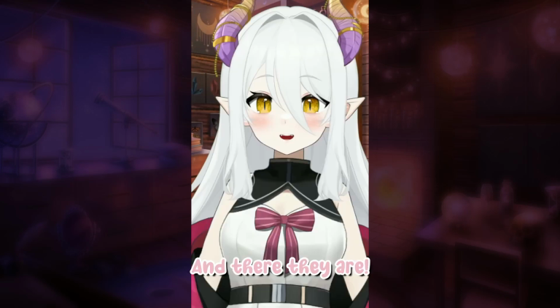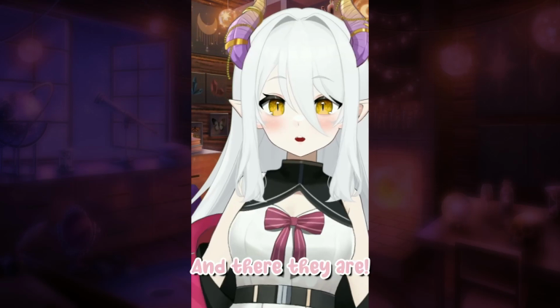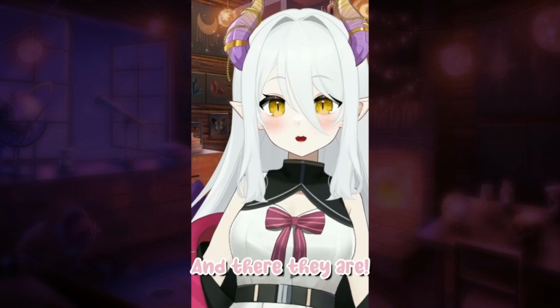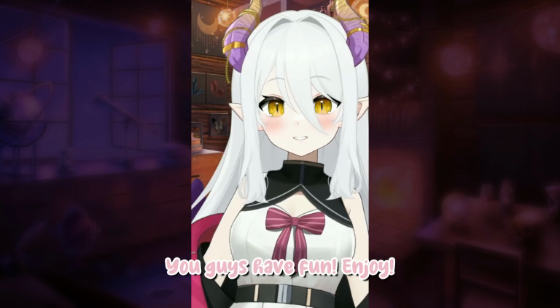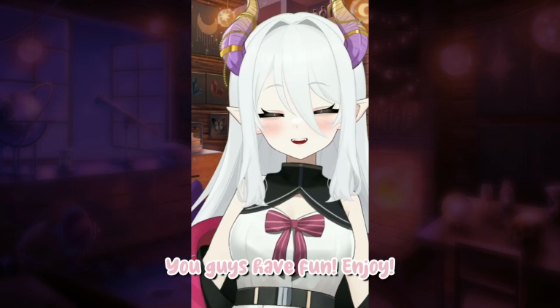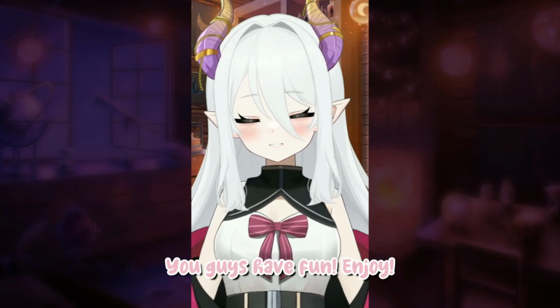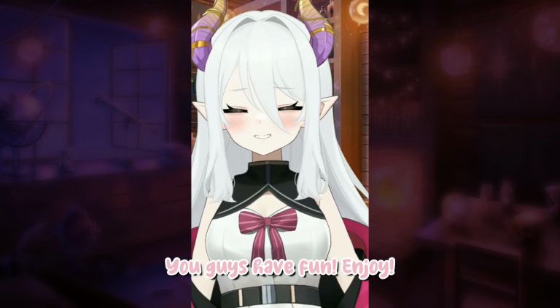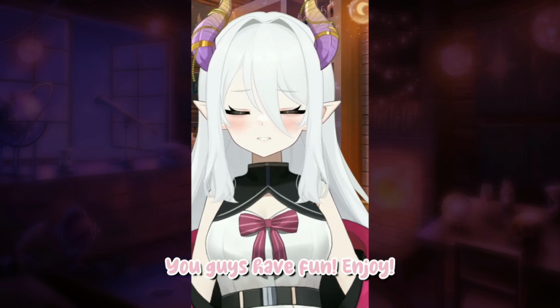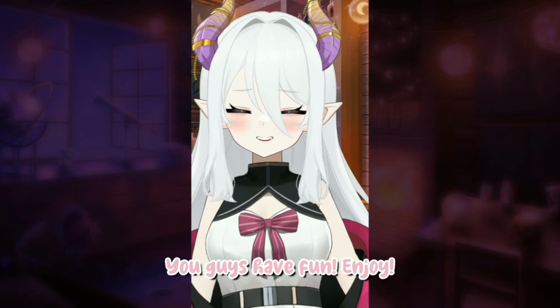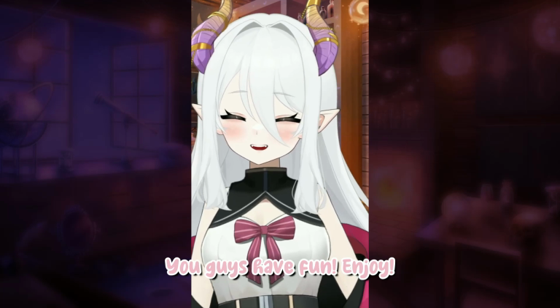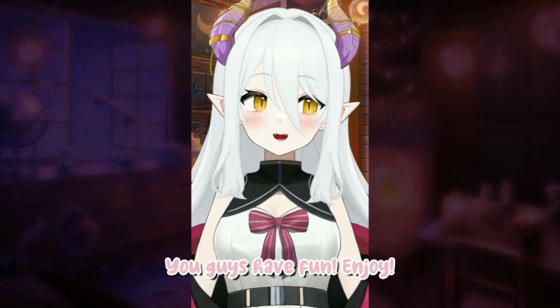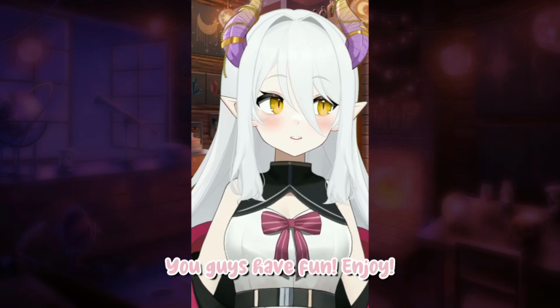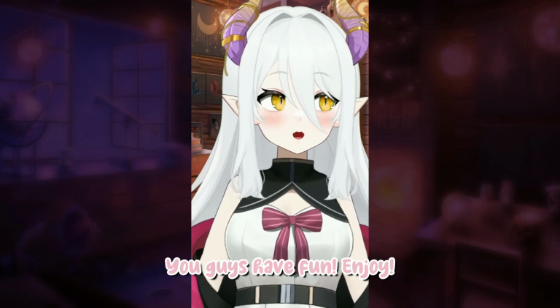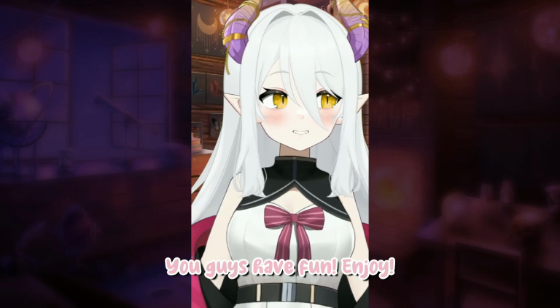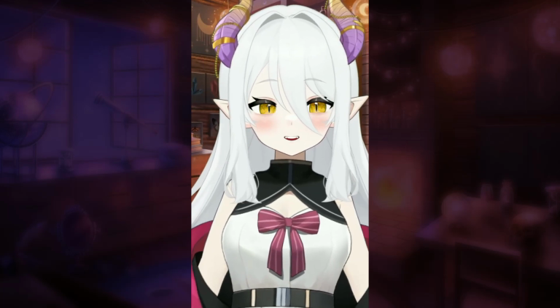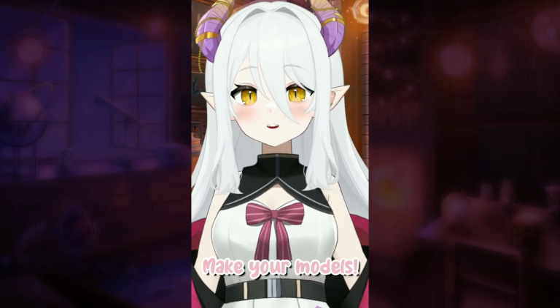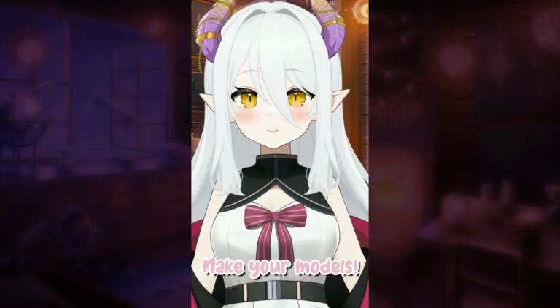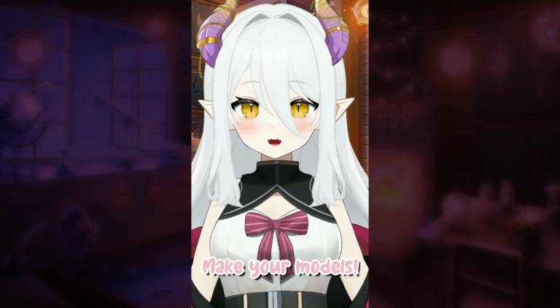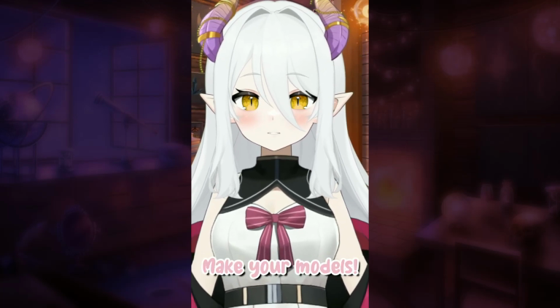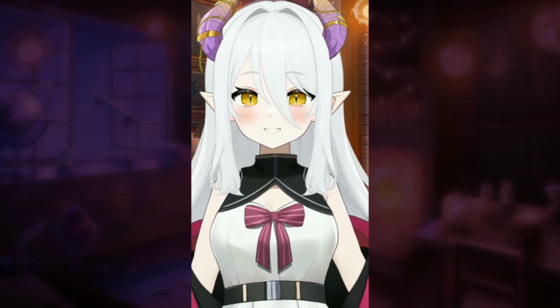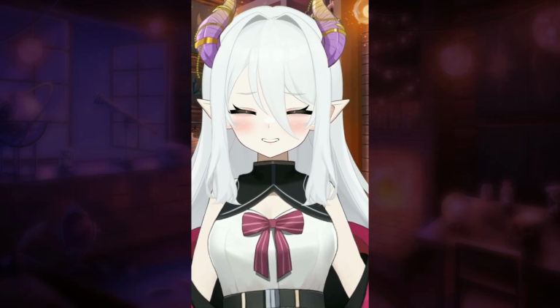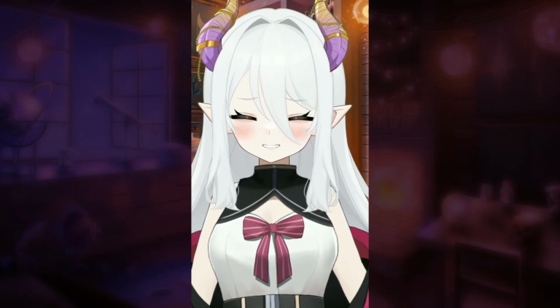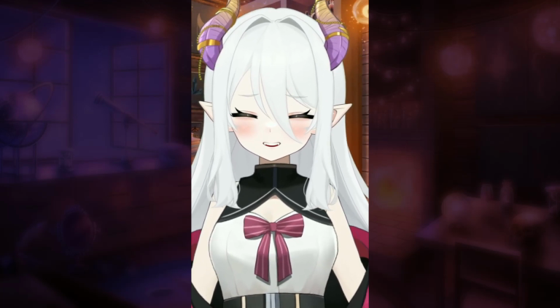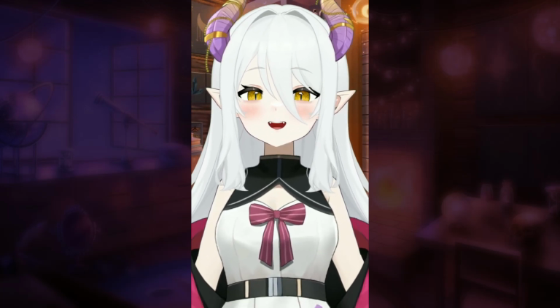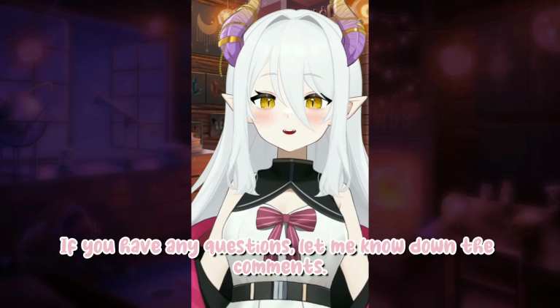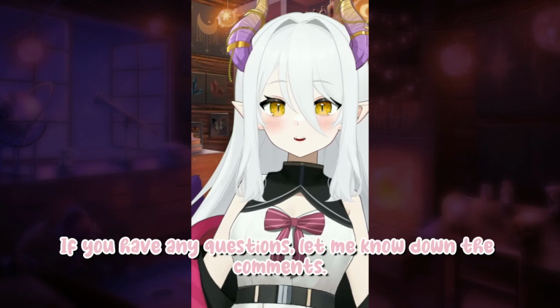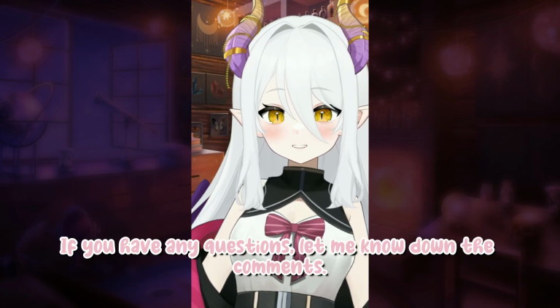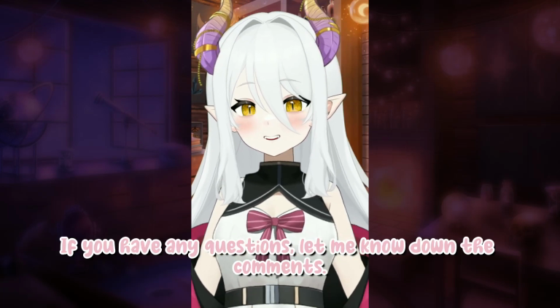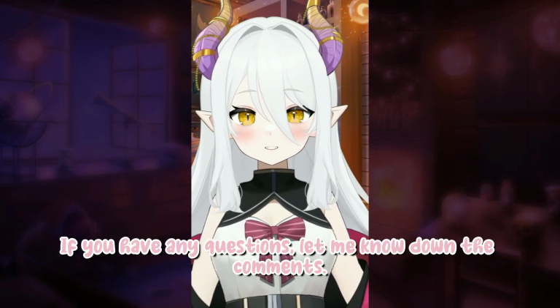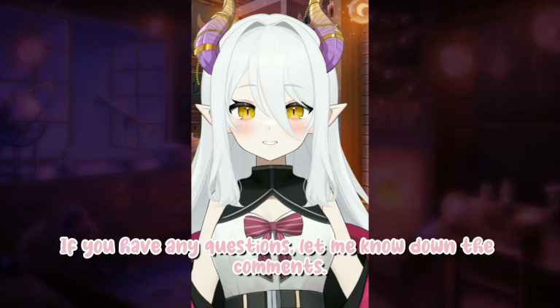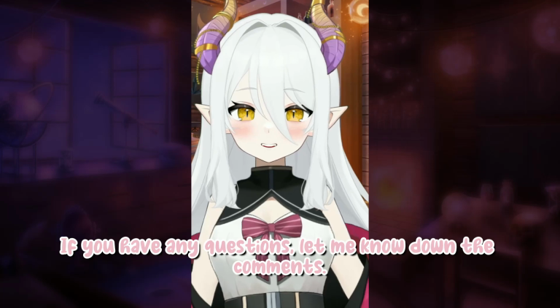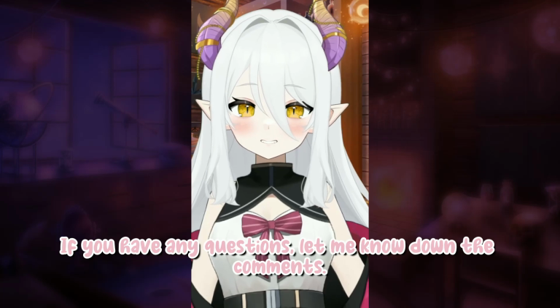And there they are. You guys have fun, enjoy, make your models. If you have any questions, let me know down in the comments.